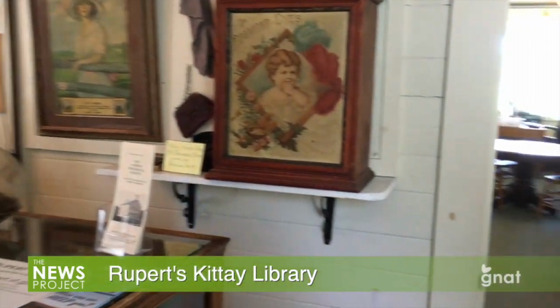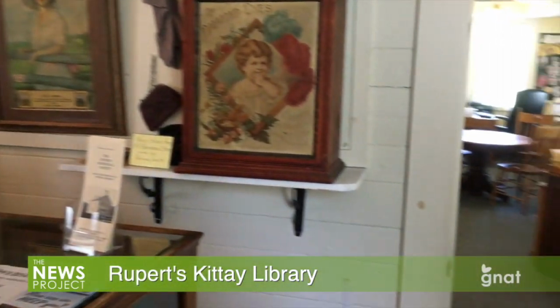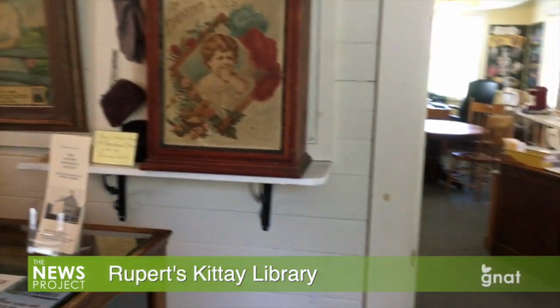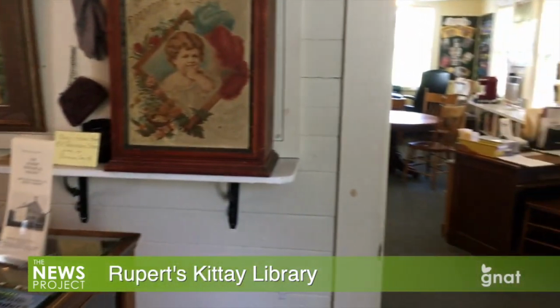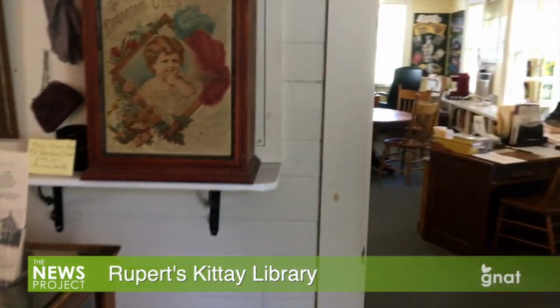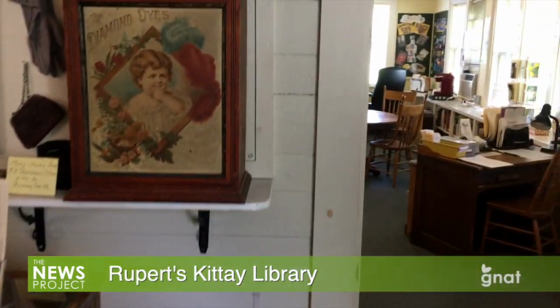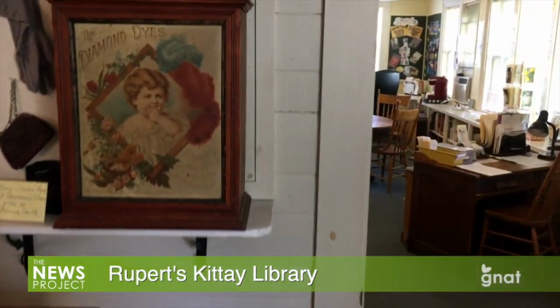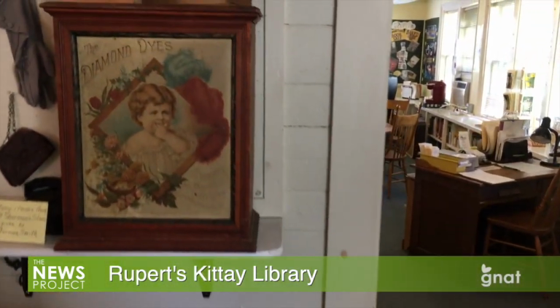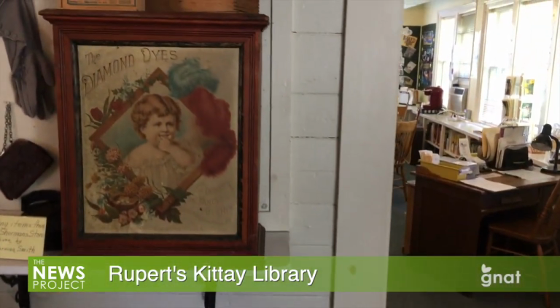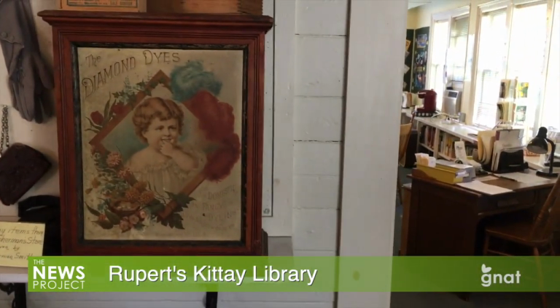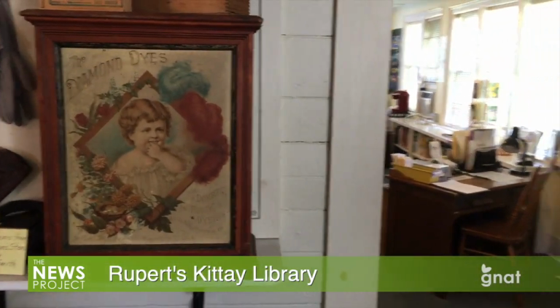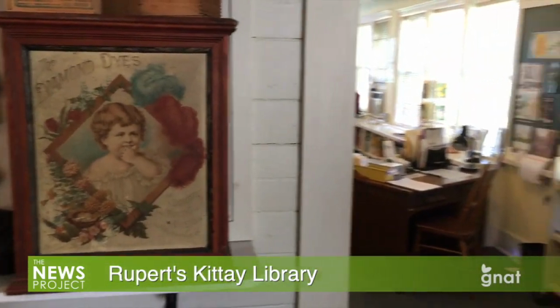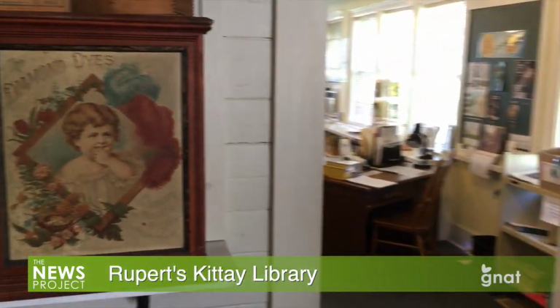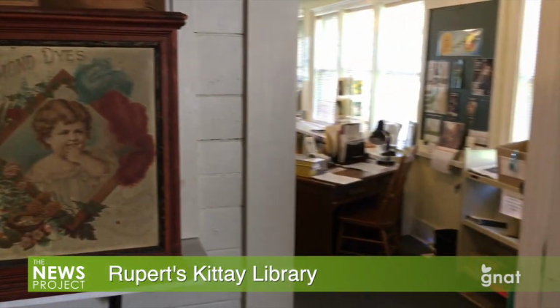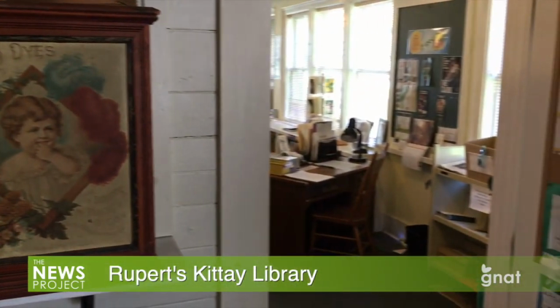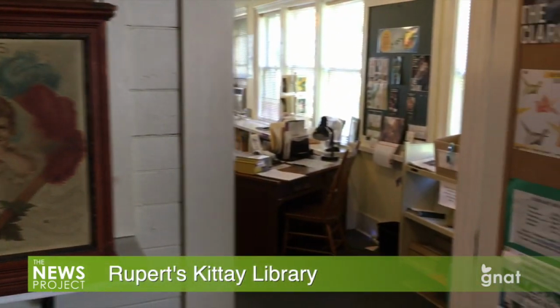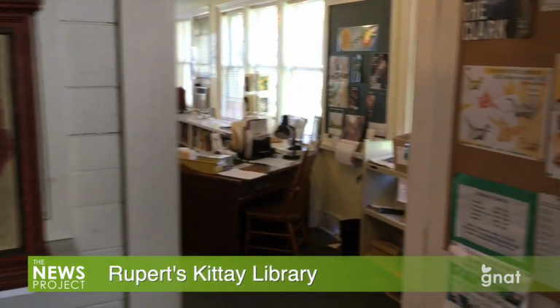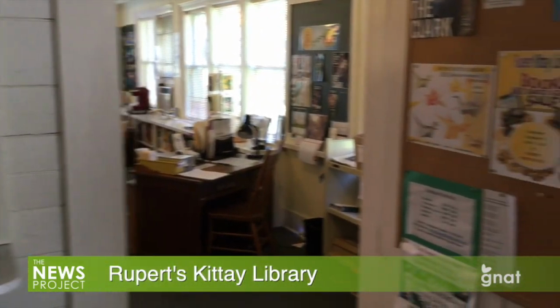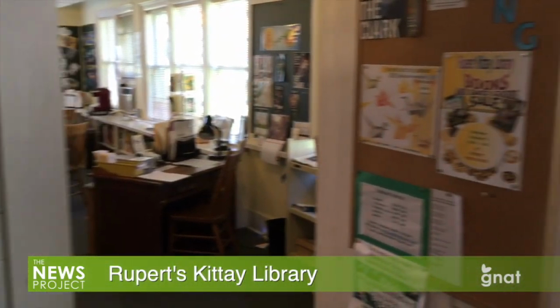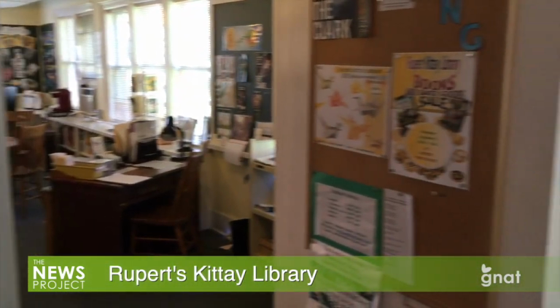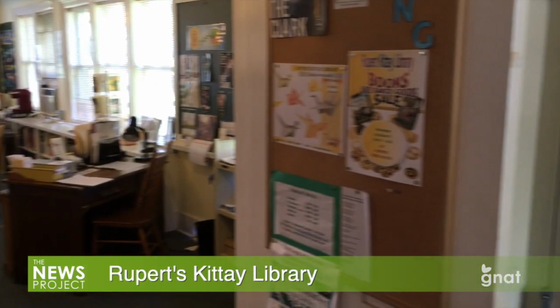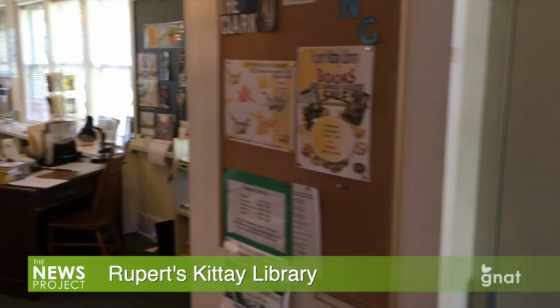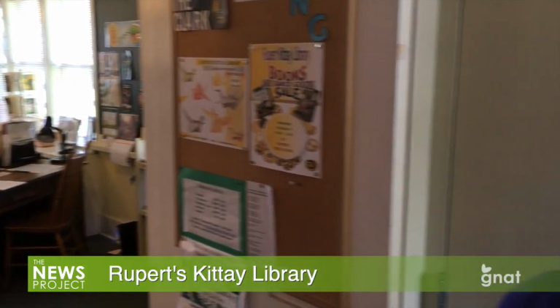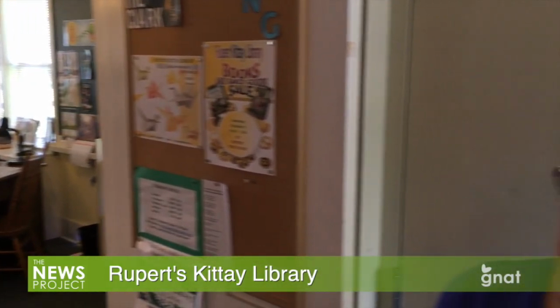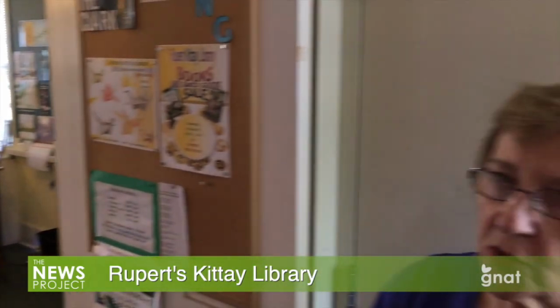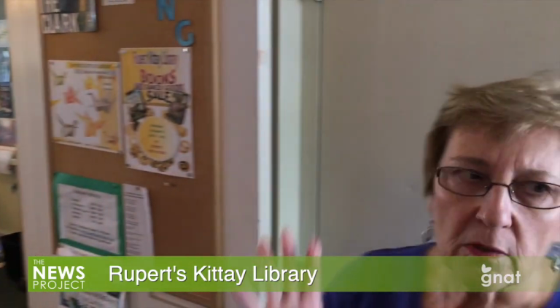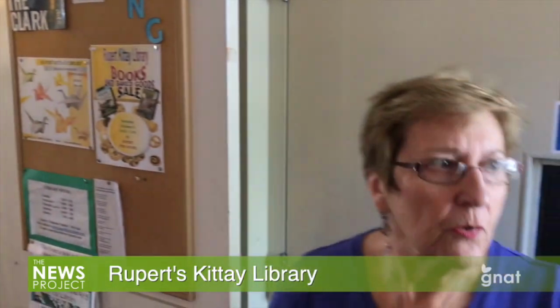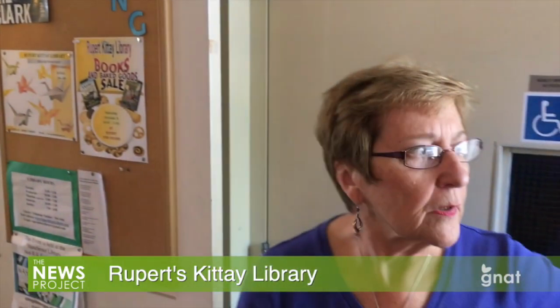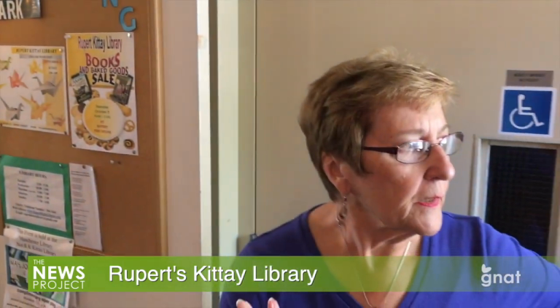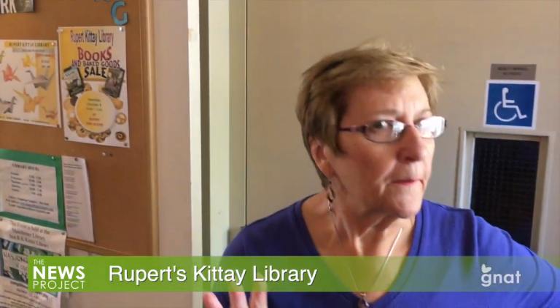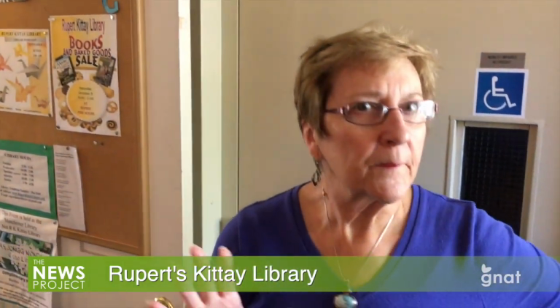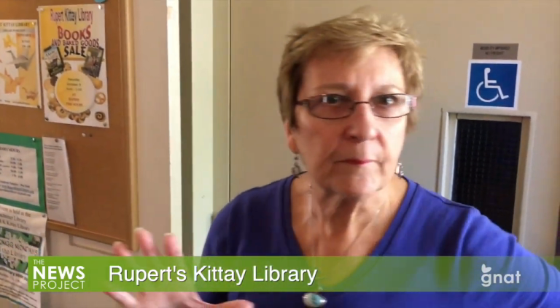There, they might be met by Pat Mullen, the library's director, who gave us a tour to acquaint us with what they have to offer.